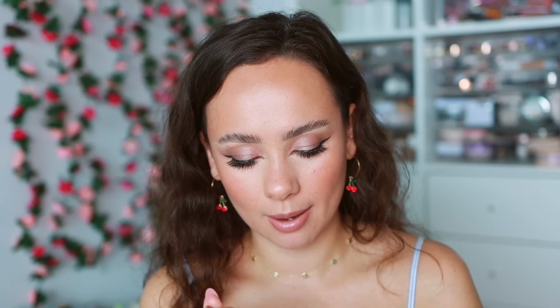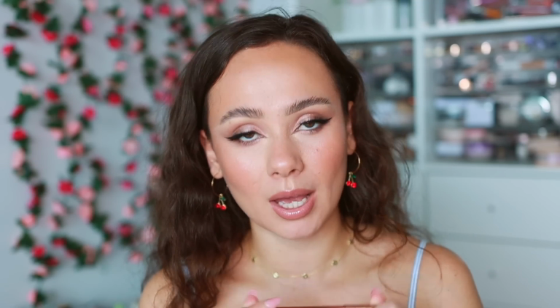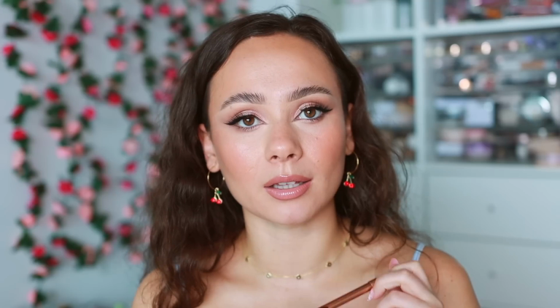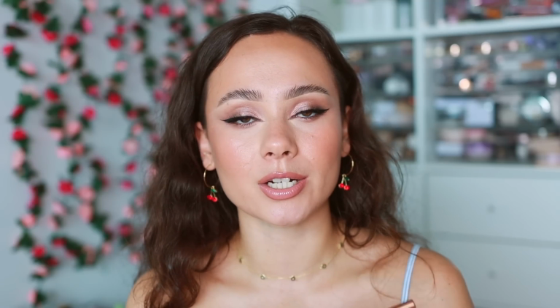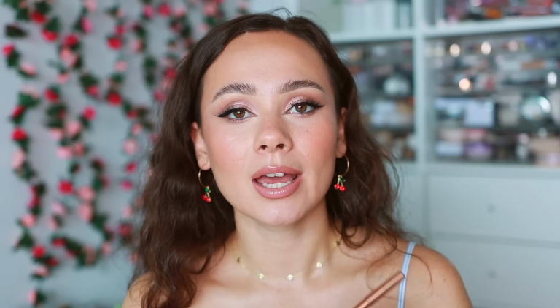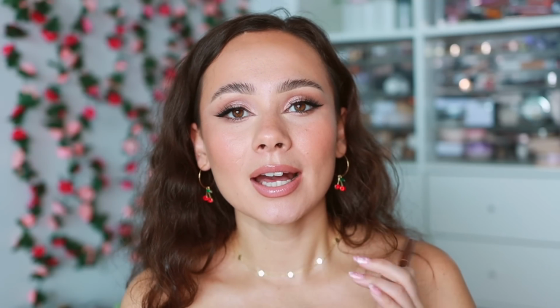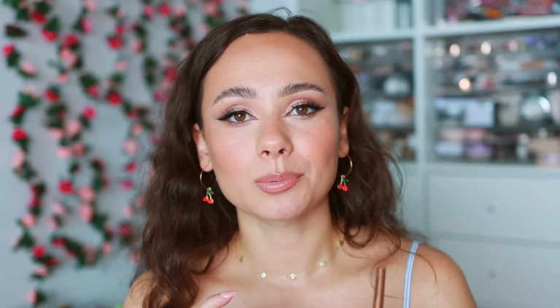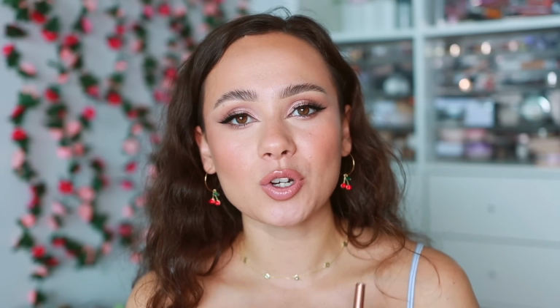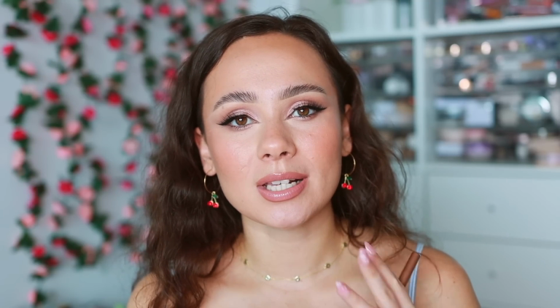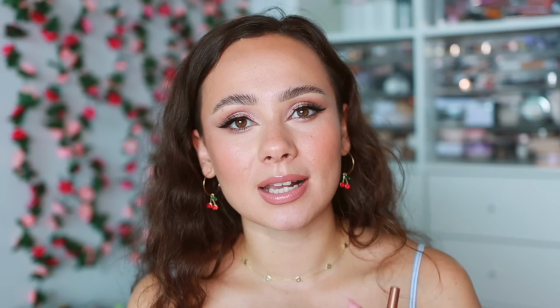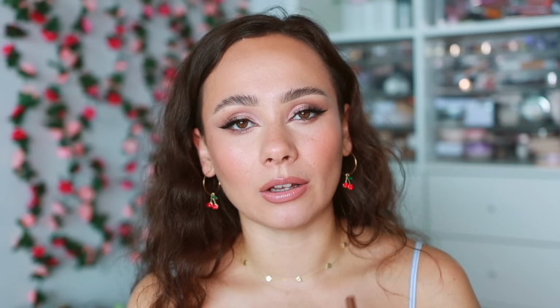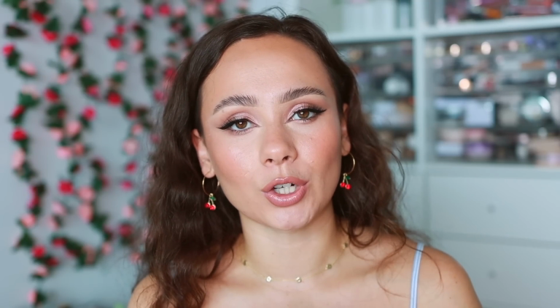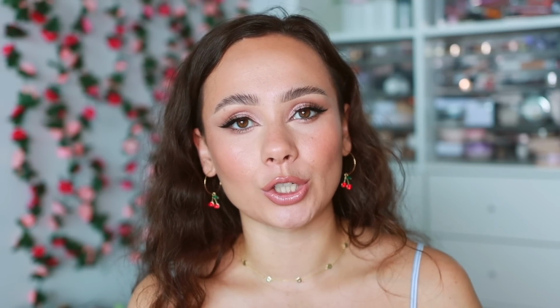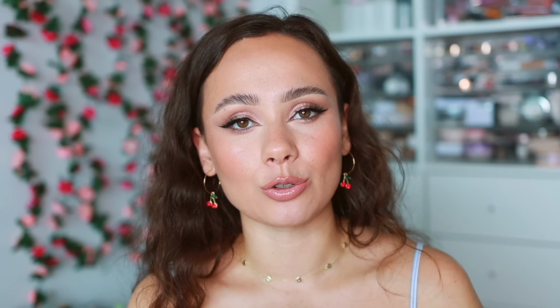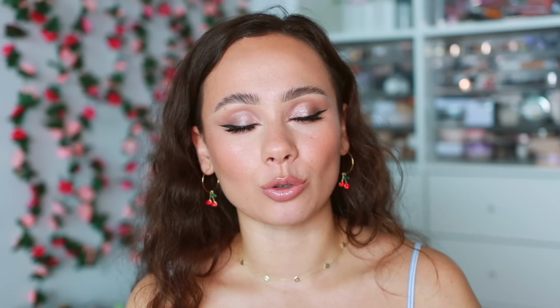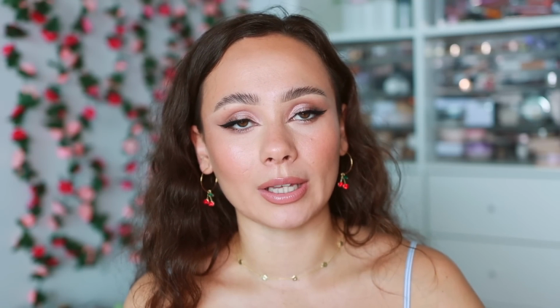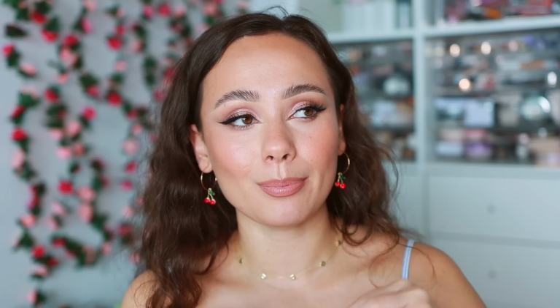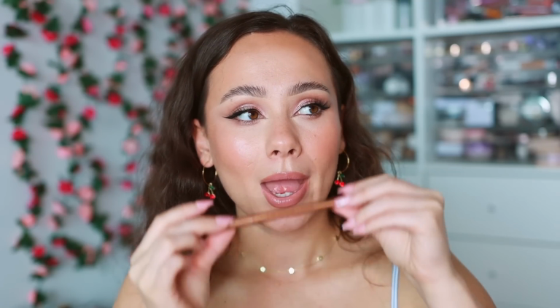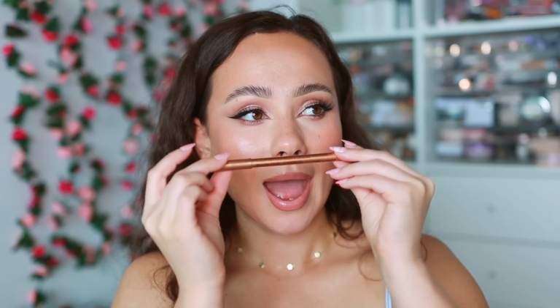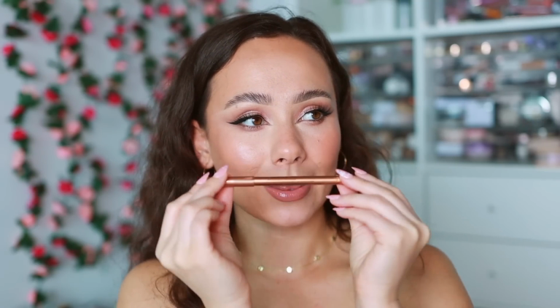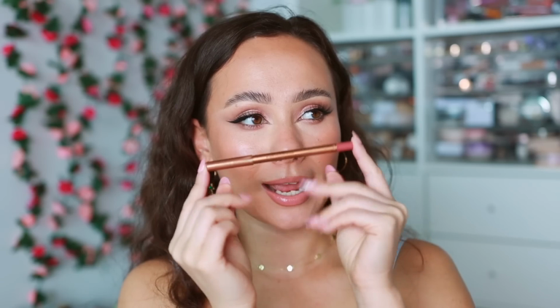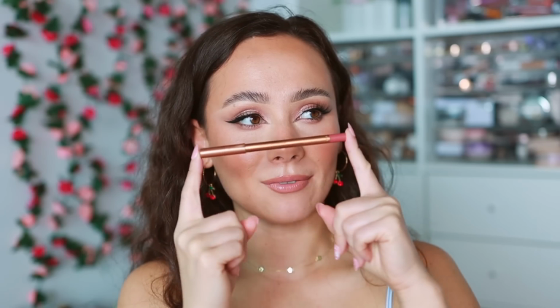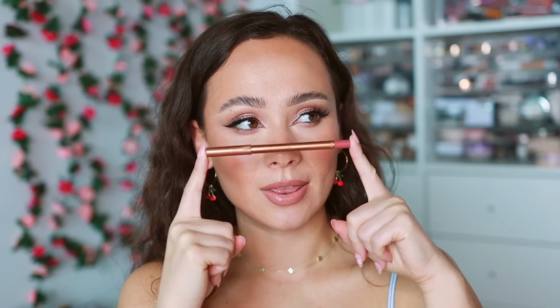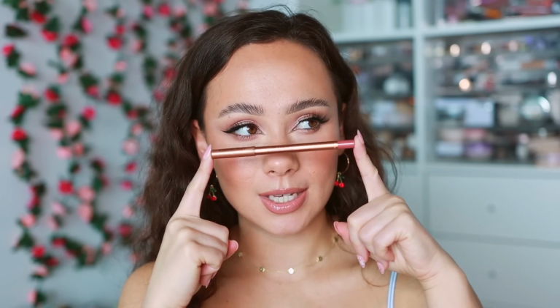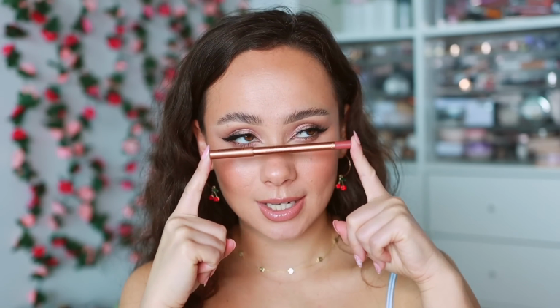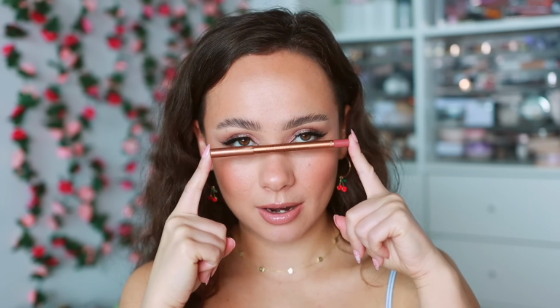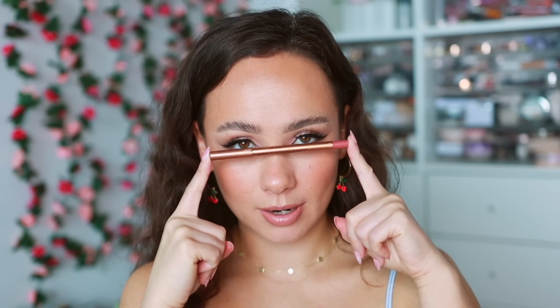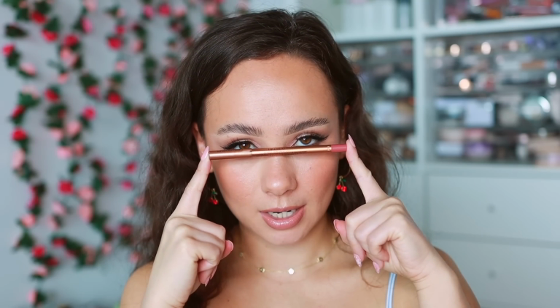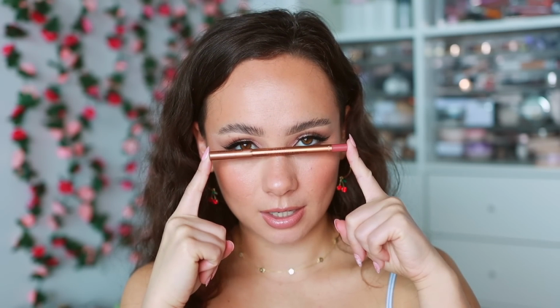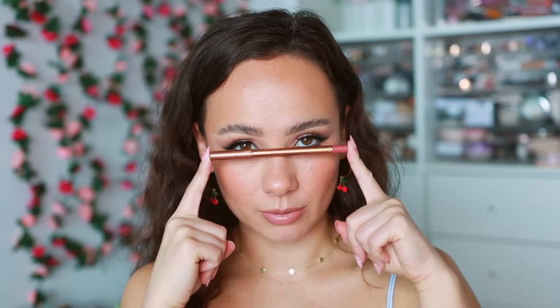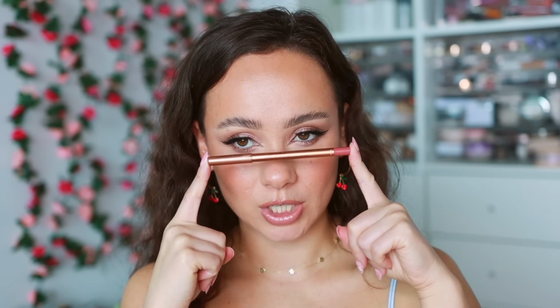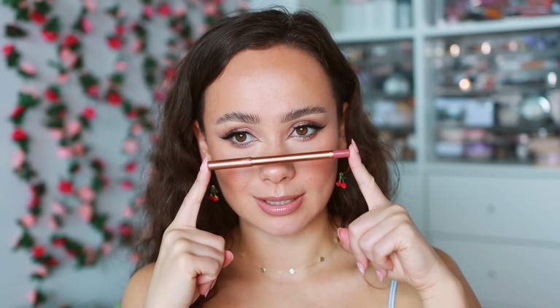The last lip liner is the Charlotte Tilbury Lip Cheat in Pillow Talk Medium. This is a my-lips-but-better color. The Charlotte Tilbury formula is quite creamy but still lasts a really long time. I love this shade because it's a hint darker than my natural lip color, which makes my lips look even more plump.